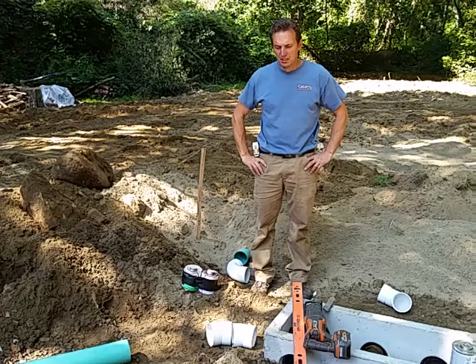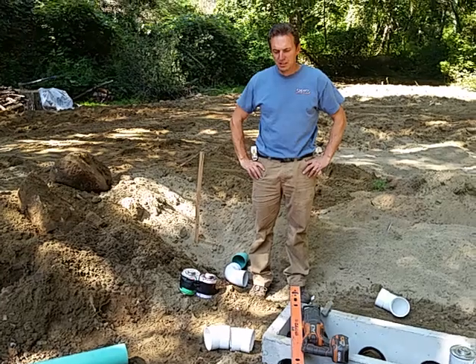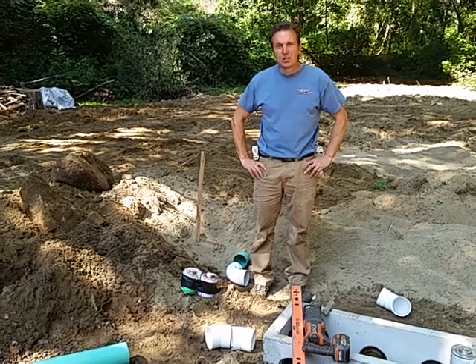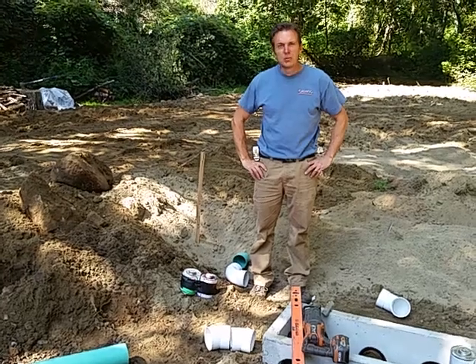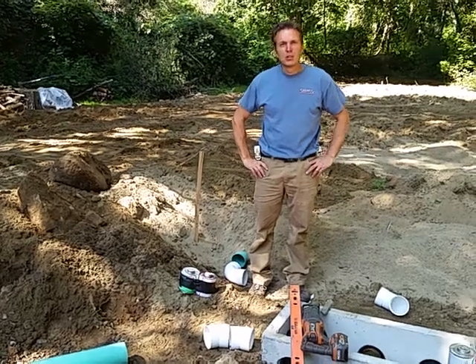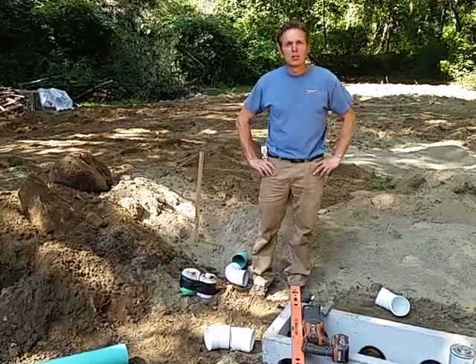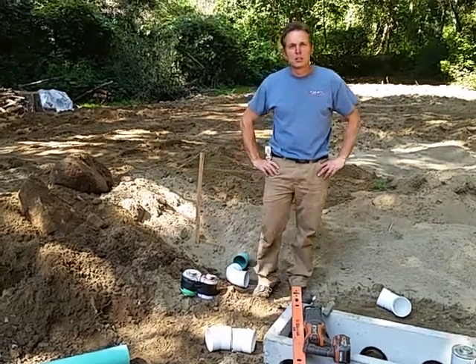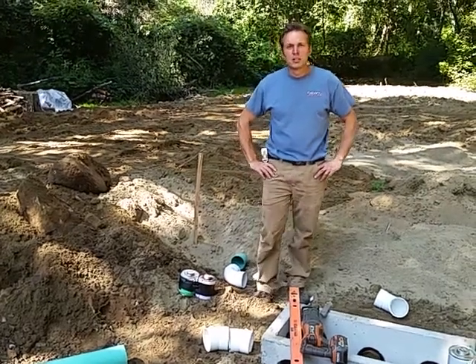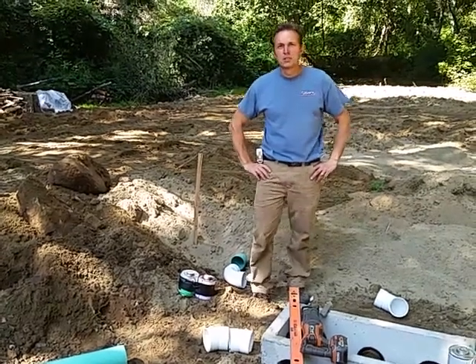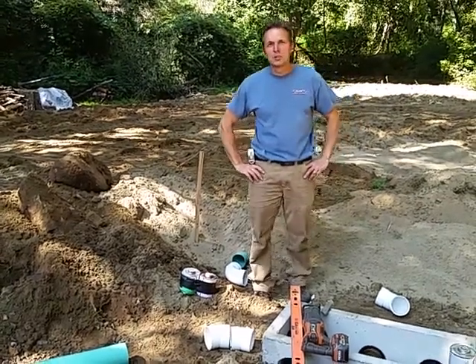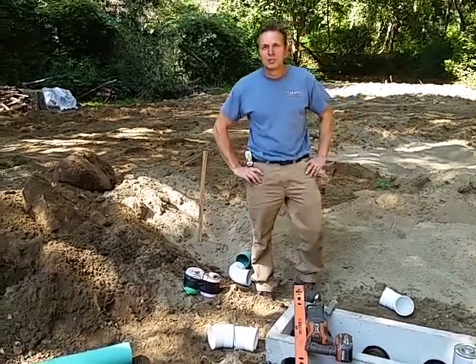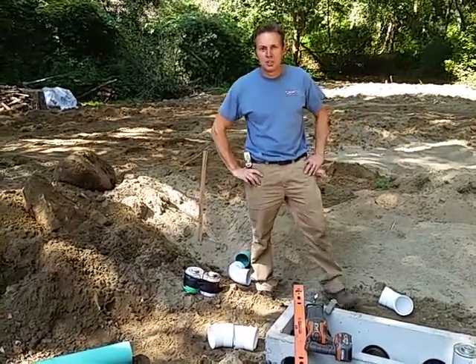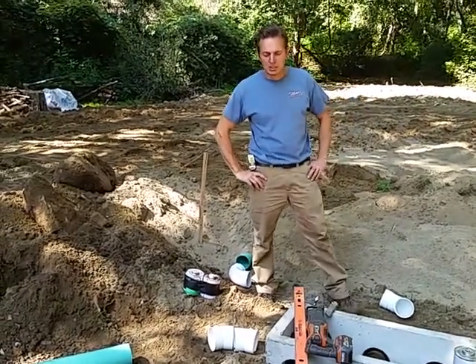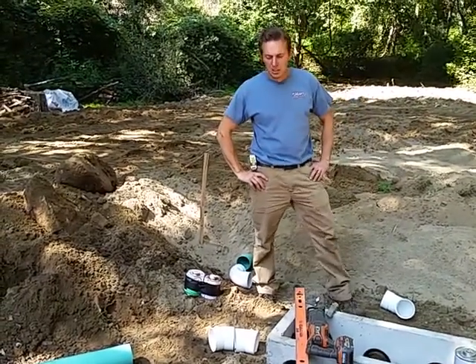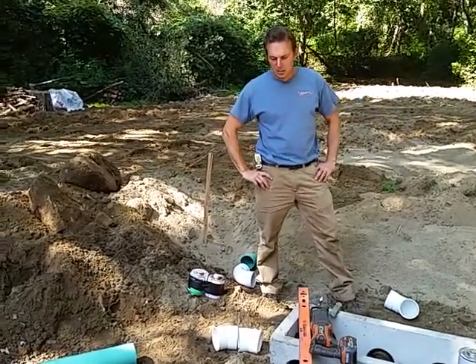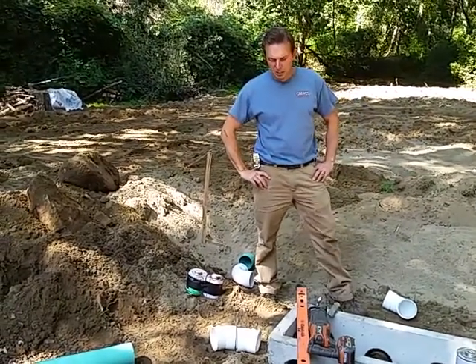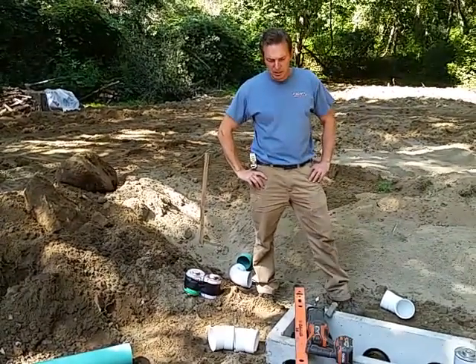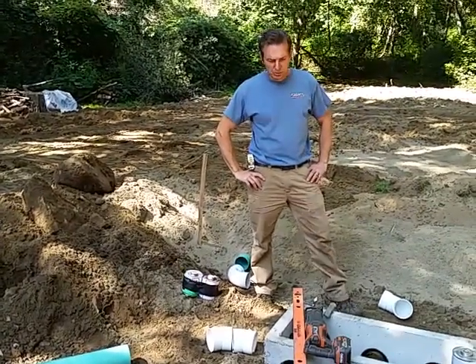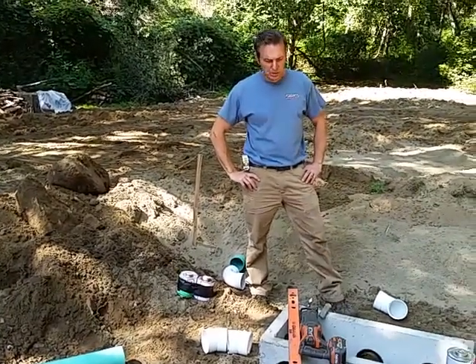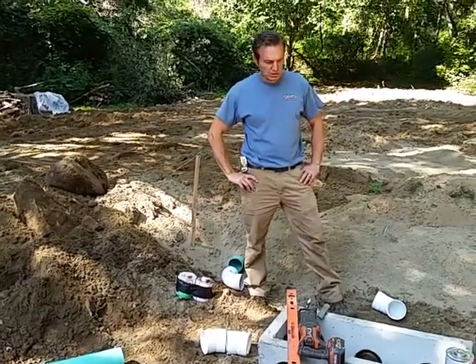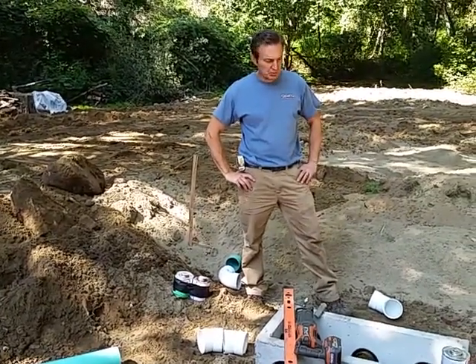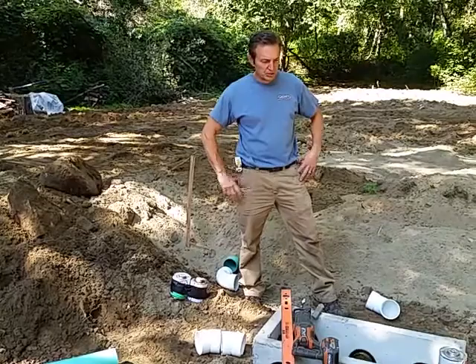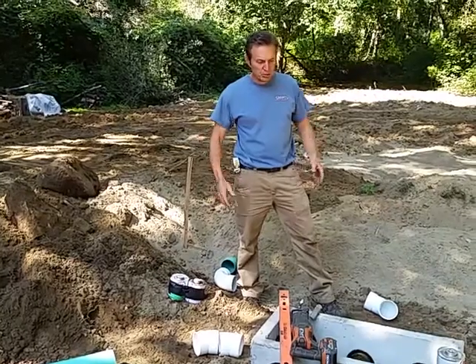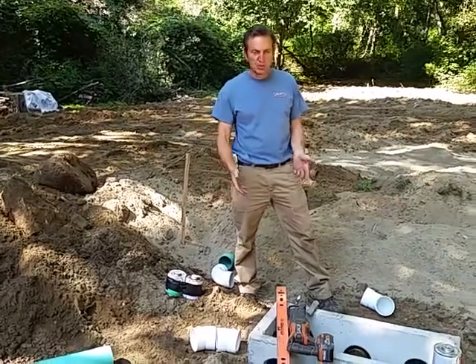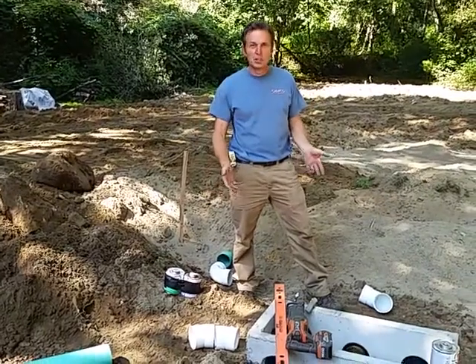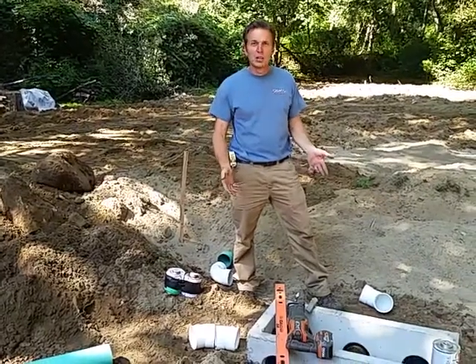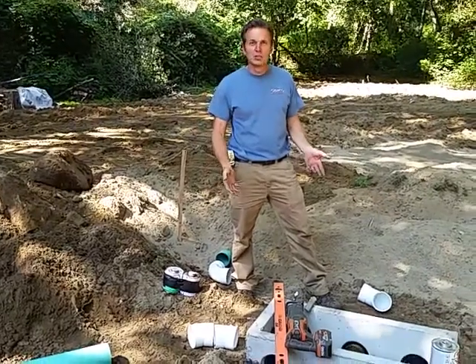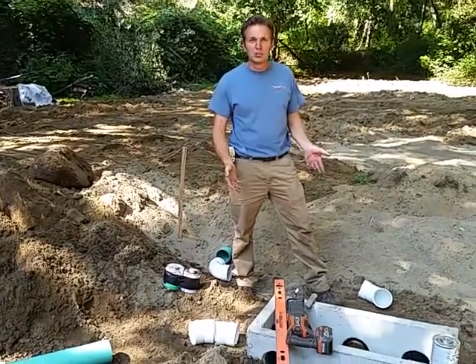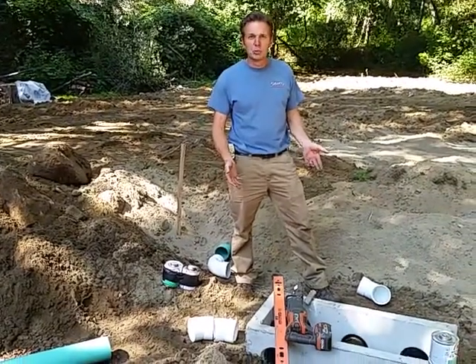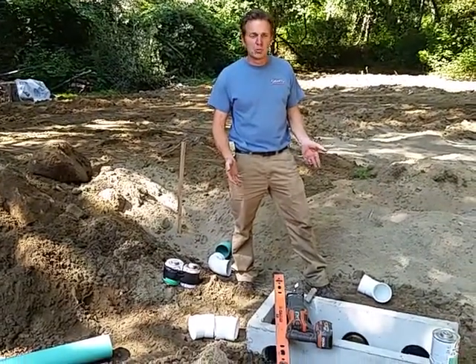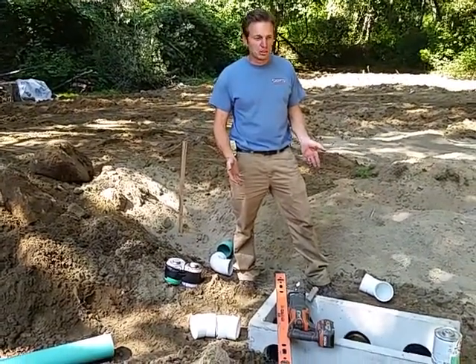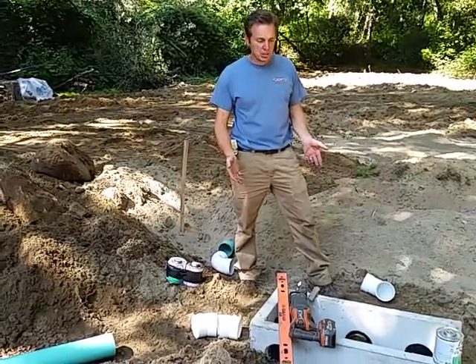Scott with Grenco Excavating and Septic Services here, and I just wanted to explain to you what a D-Box, or distribution box, does.